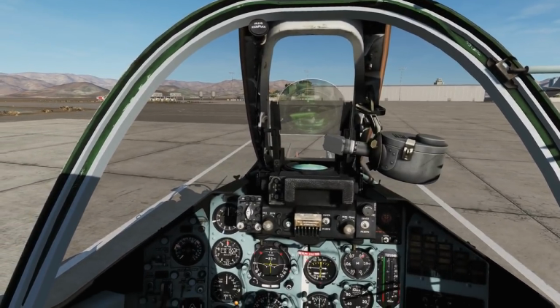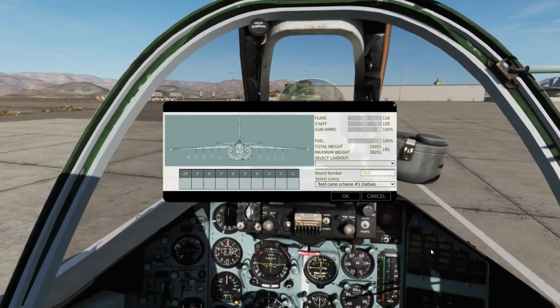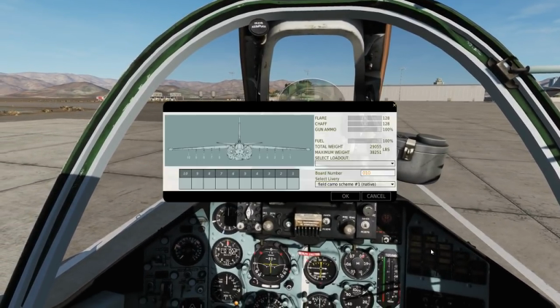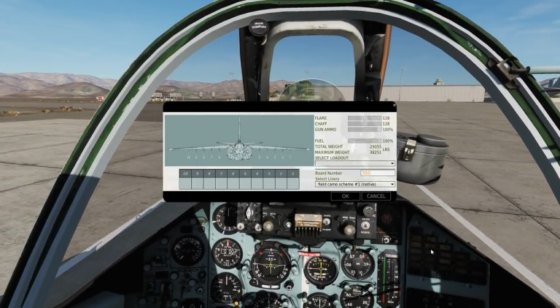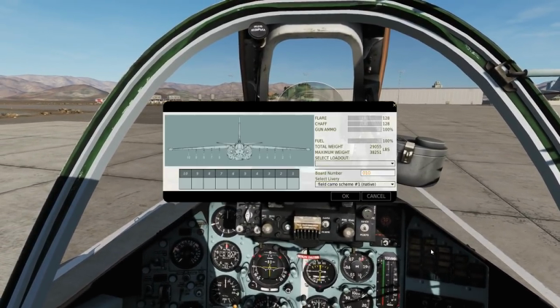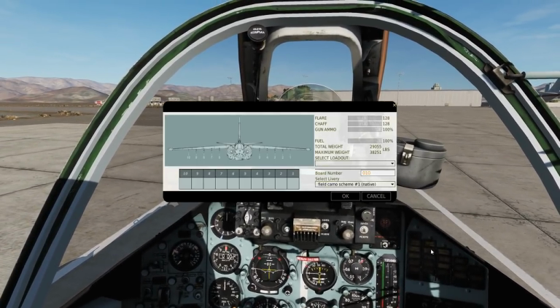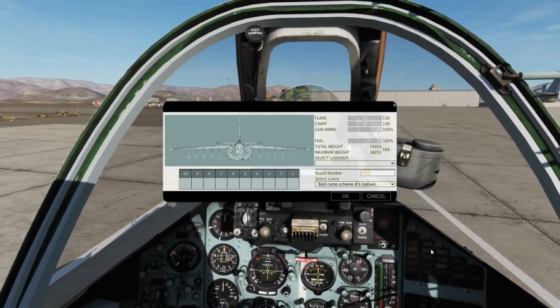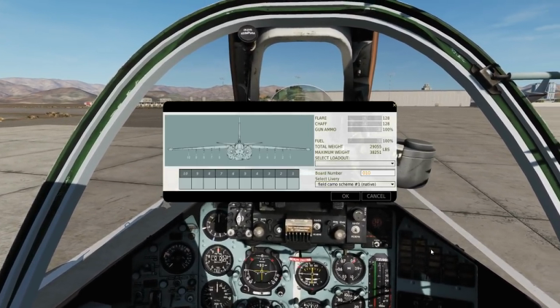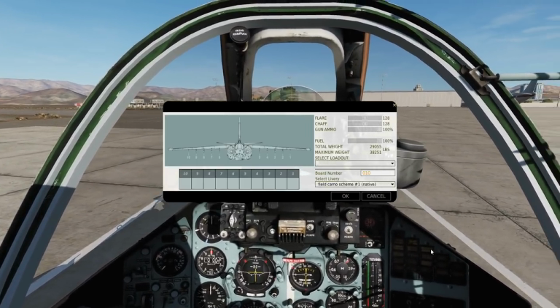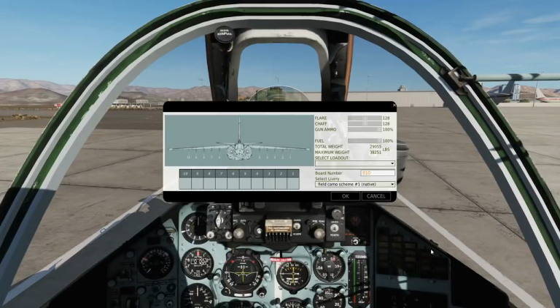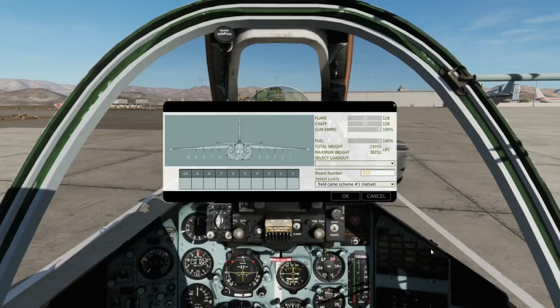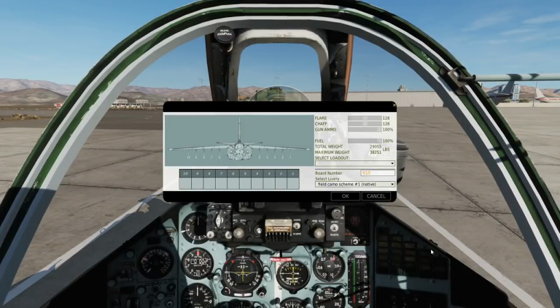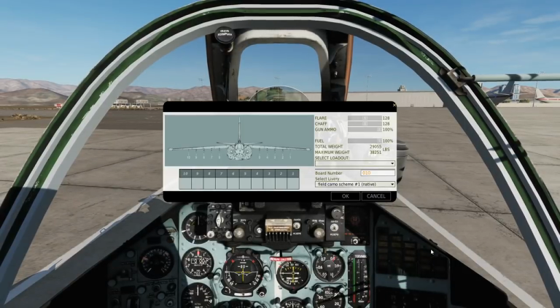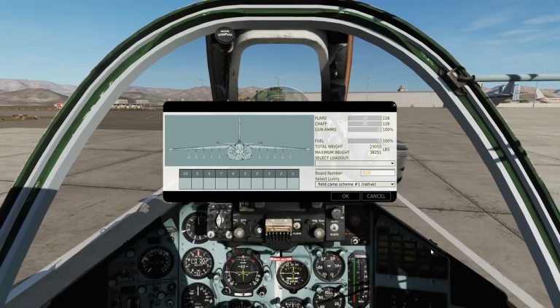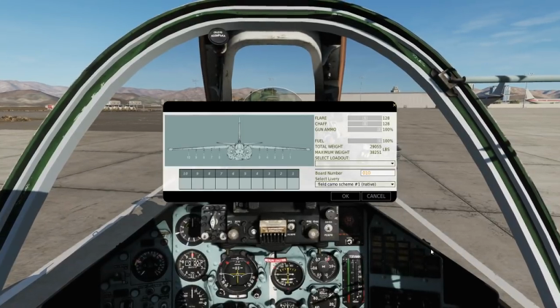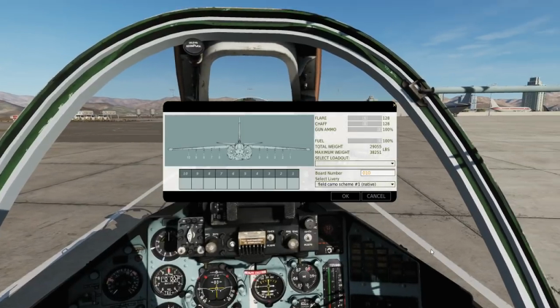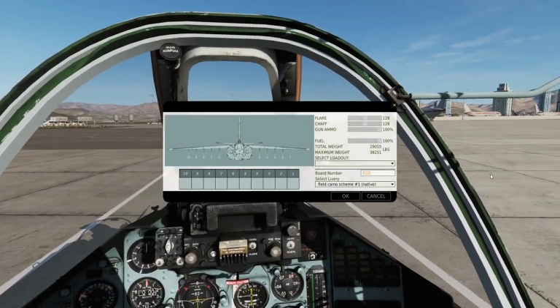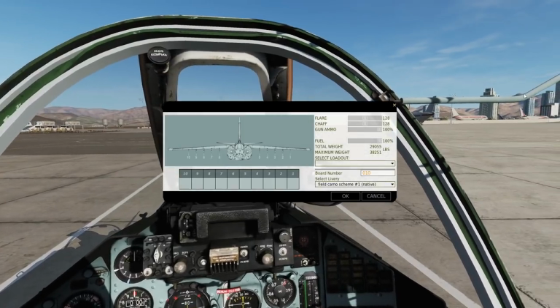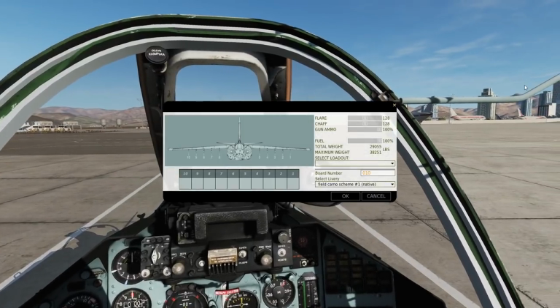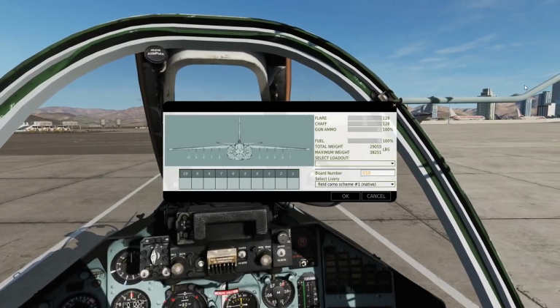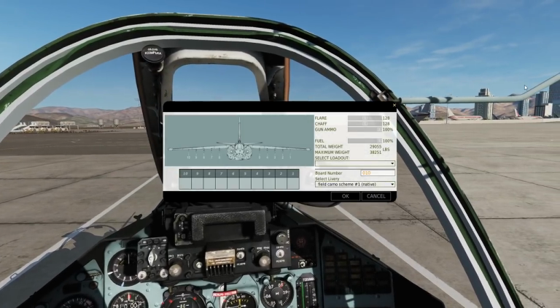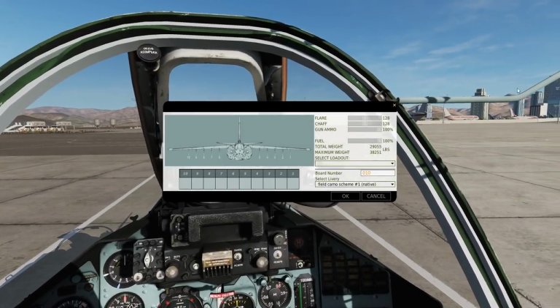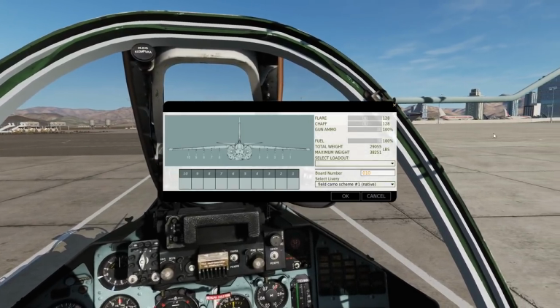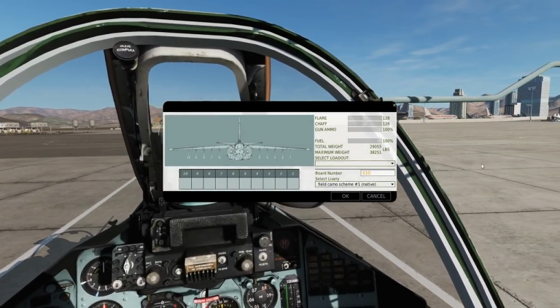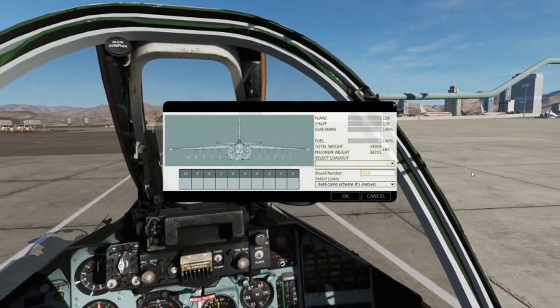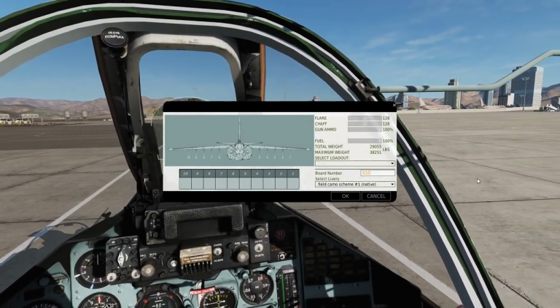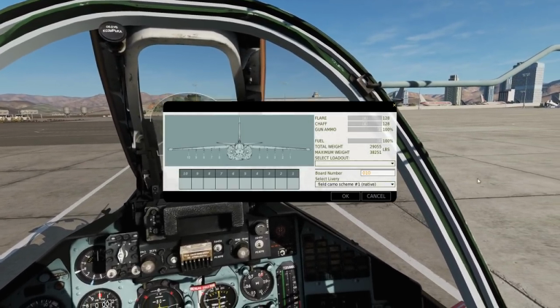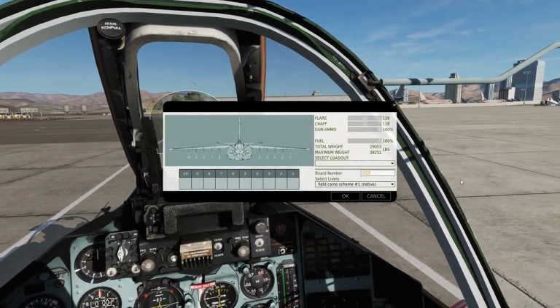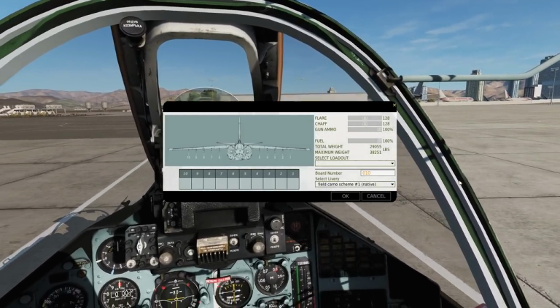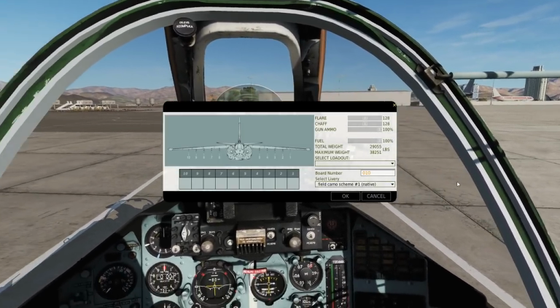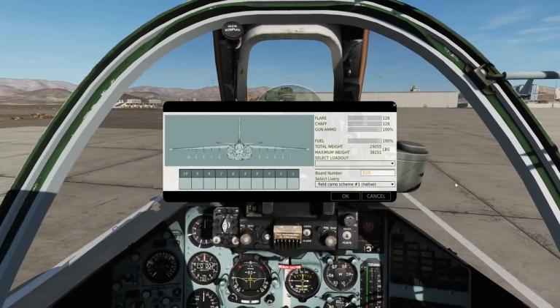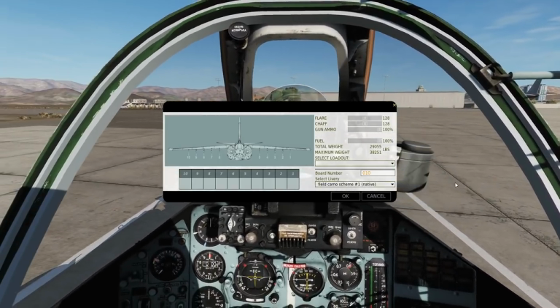If we open up the armament screen, note: to arm this aircraft you must have your canopy open, your engines off and spooled down.